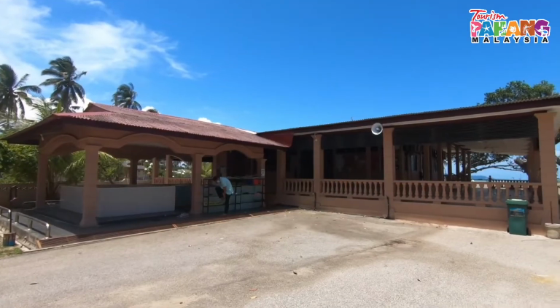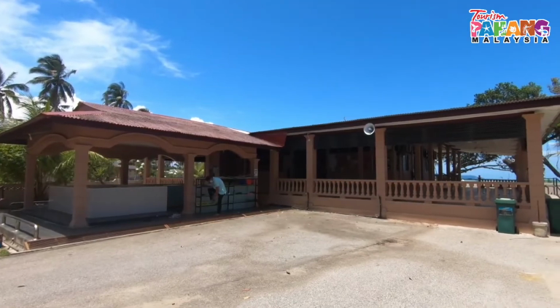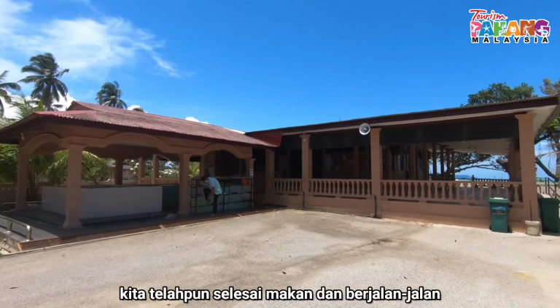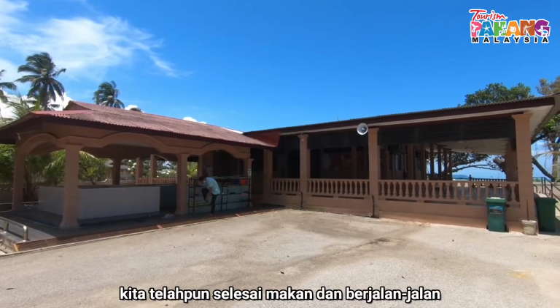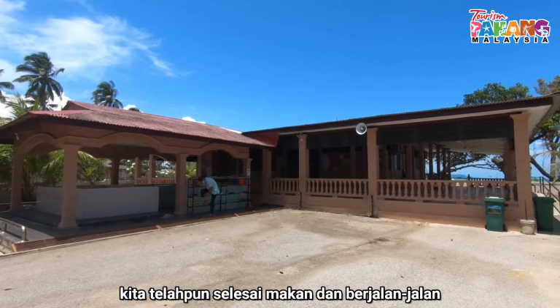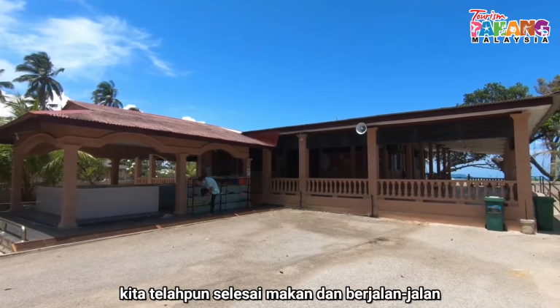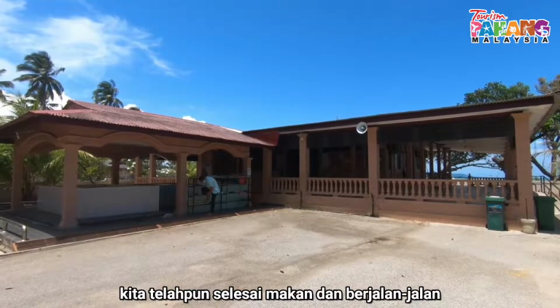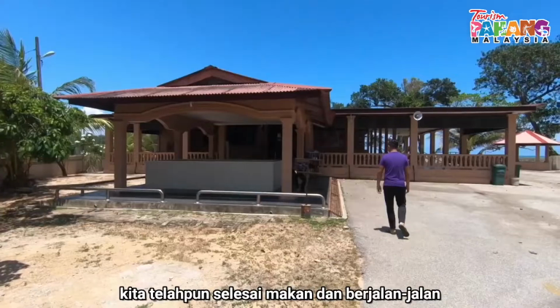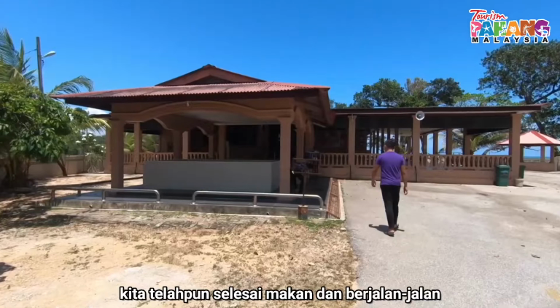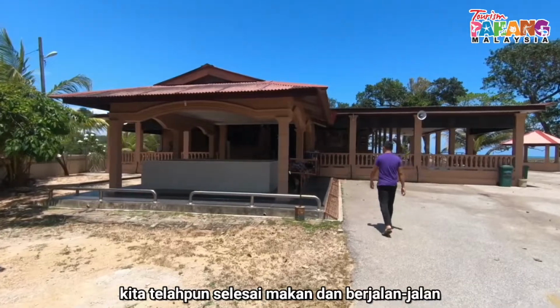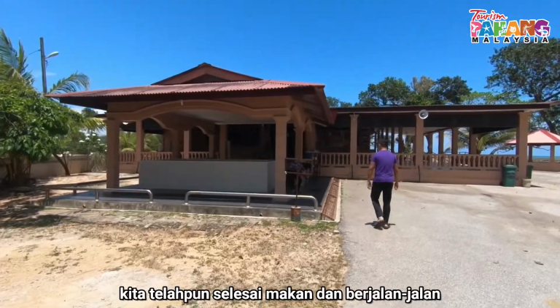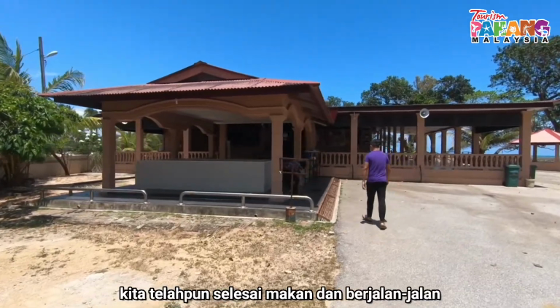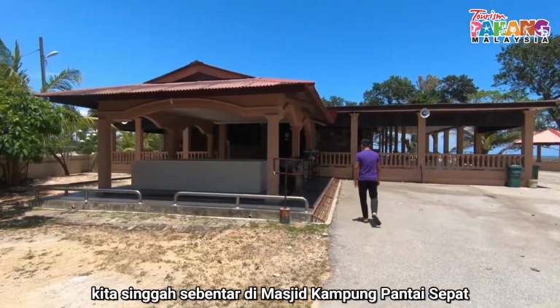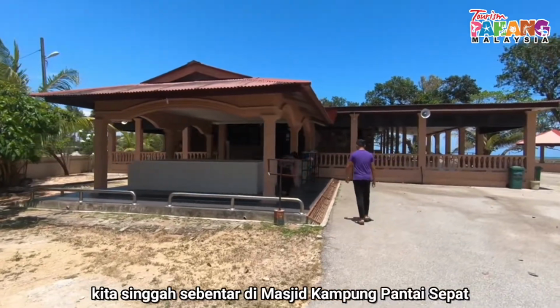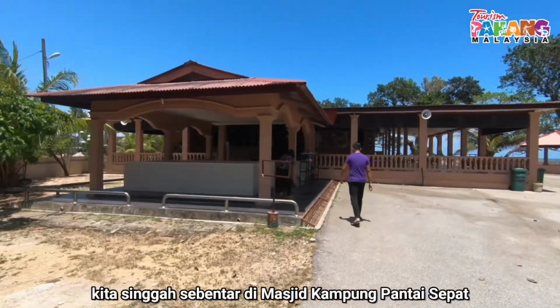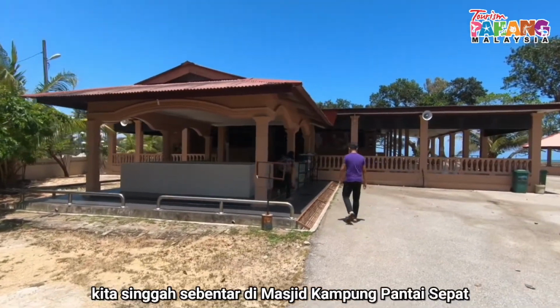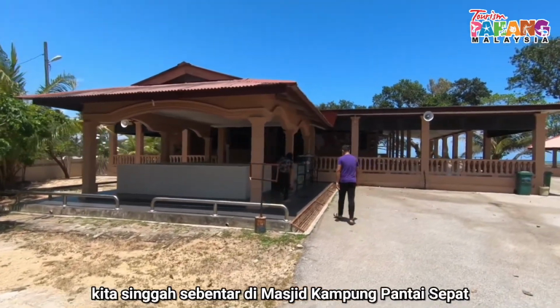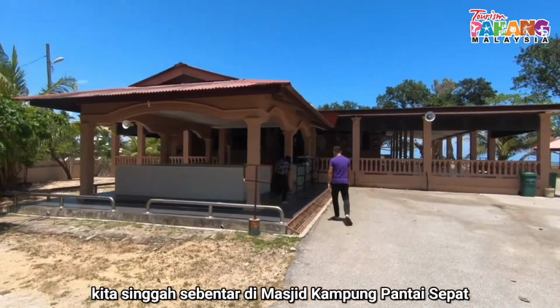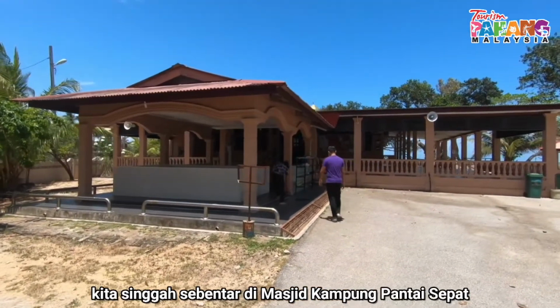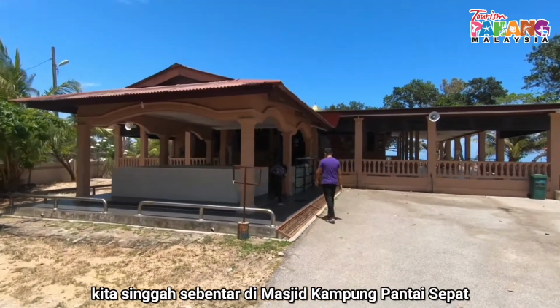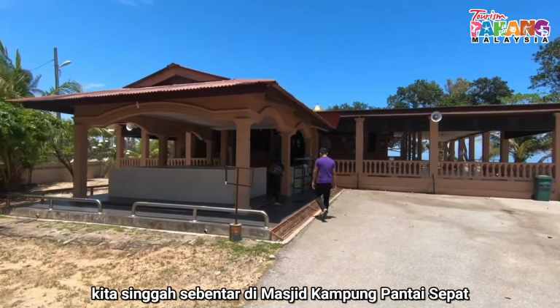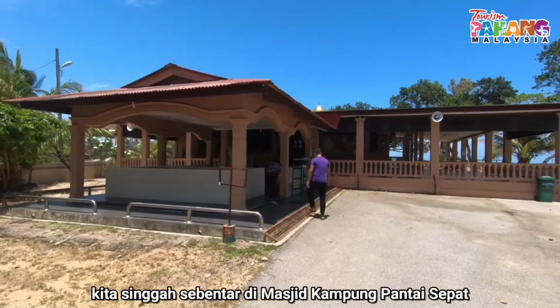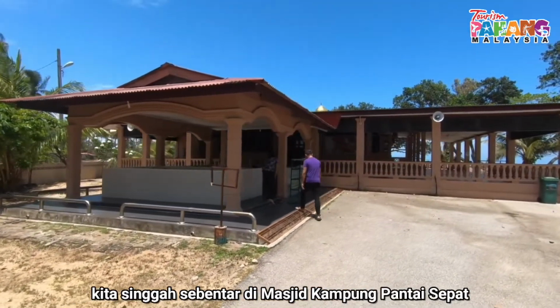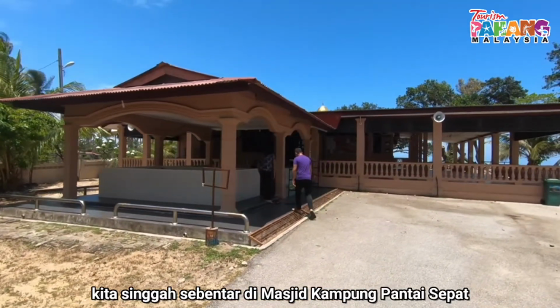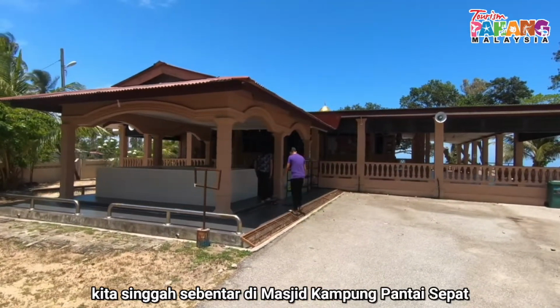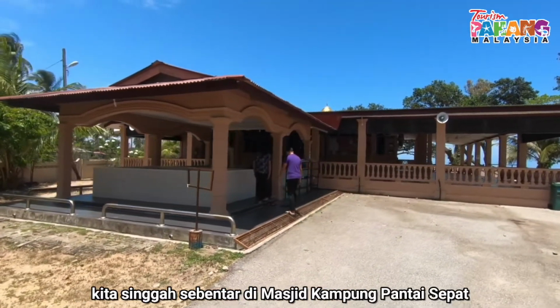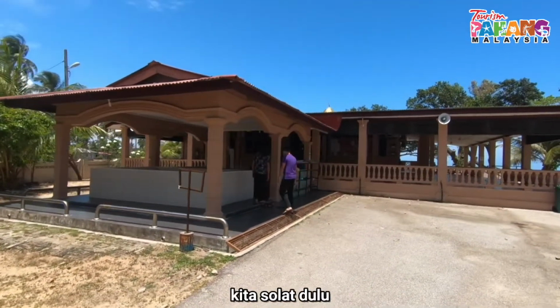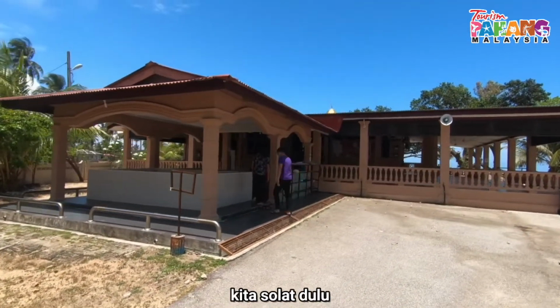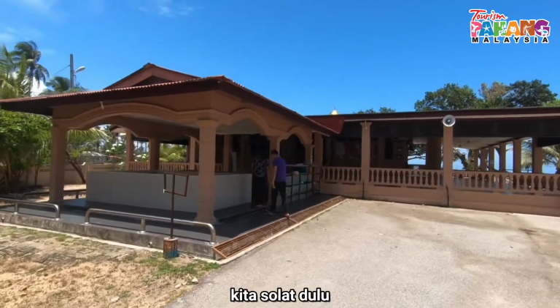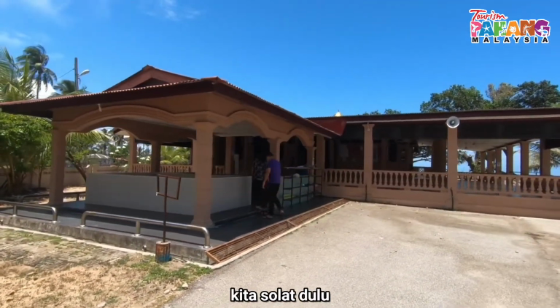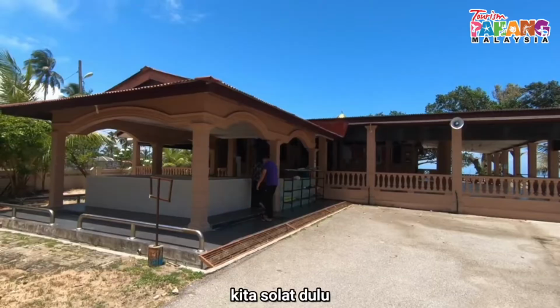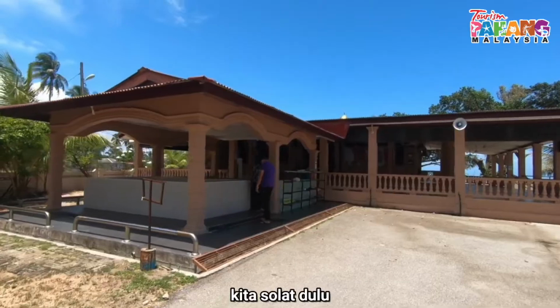Makan pun dah selesai, jalan pun dah sudah. Kita singgah sebentar di Masjid Kampung Pantai Sepat. Kita solat dulu guys.